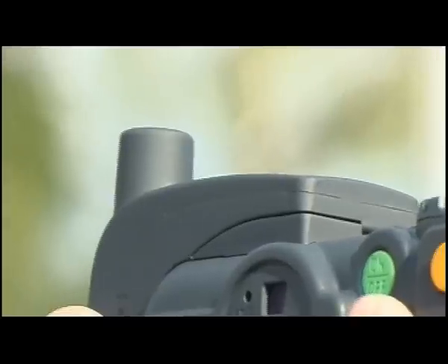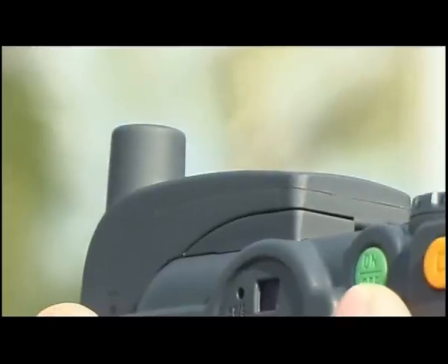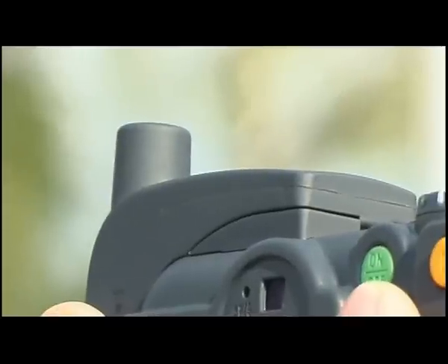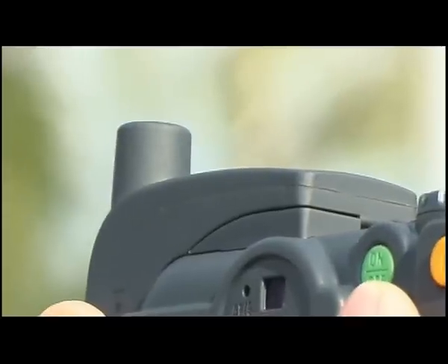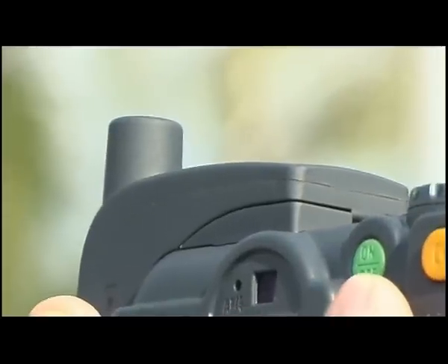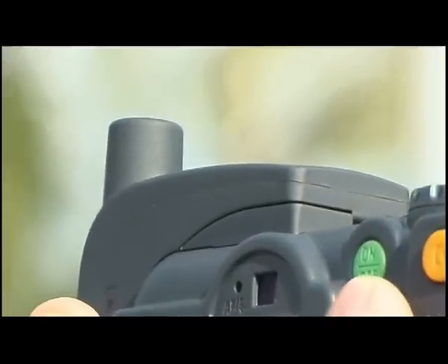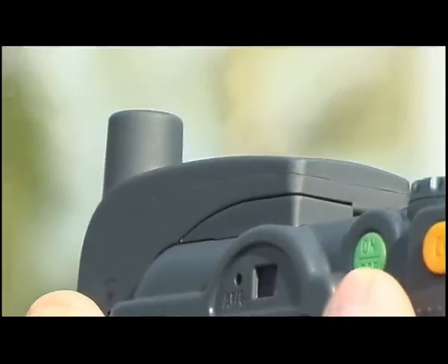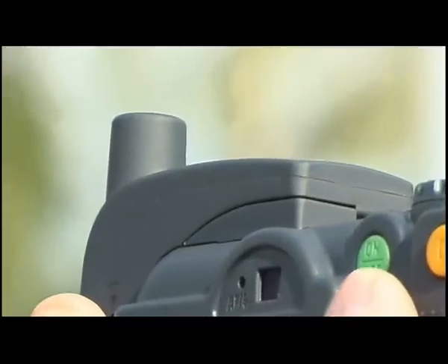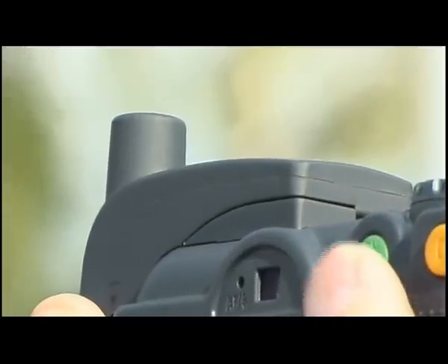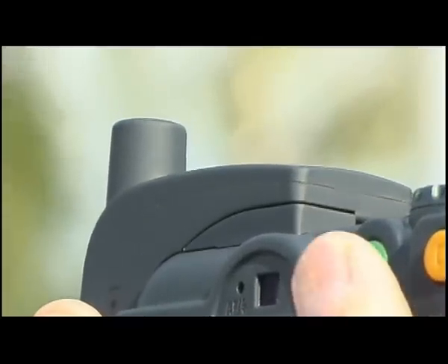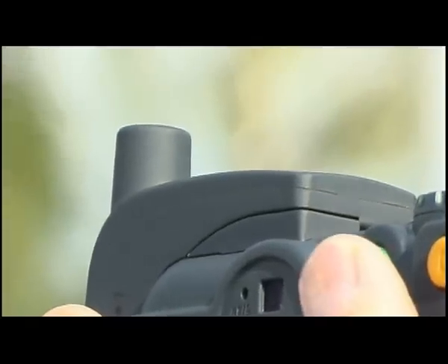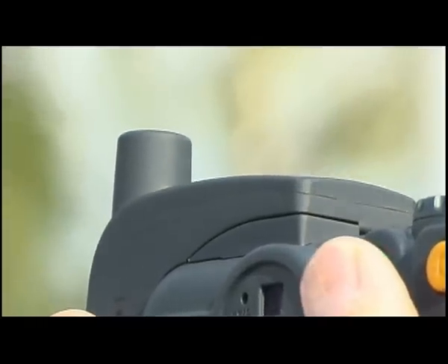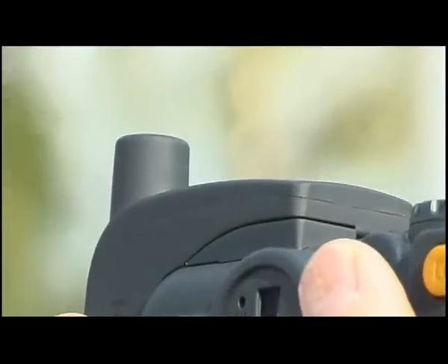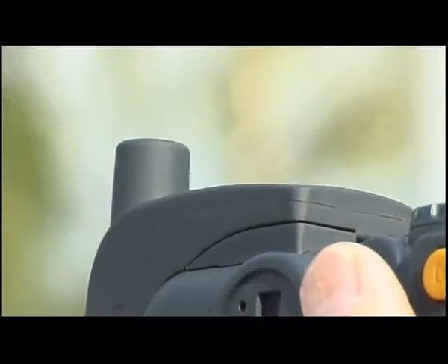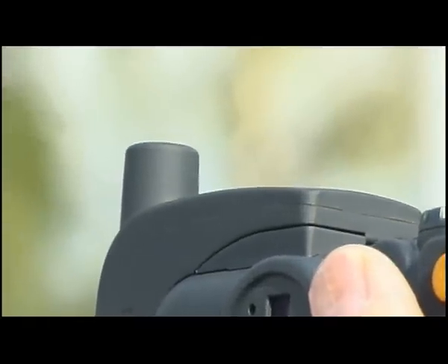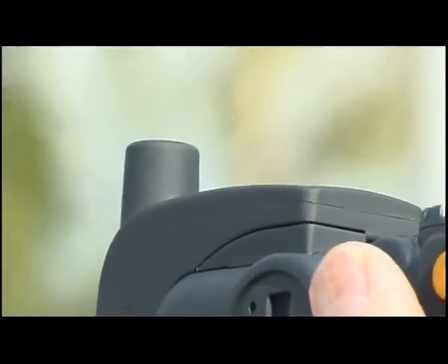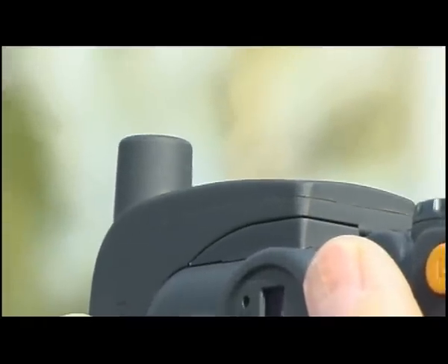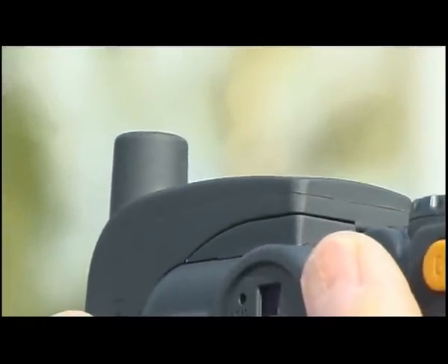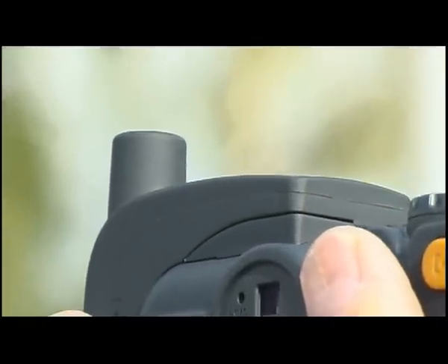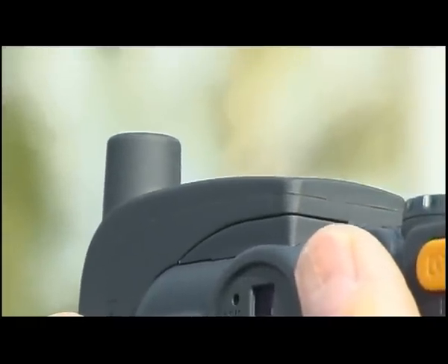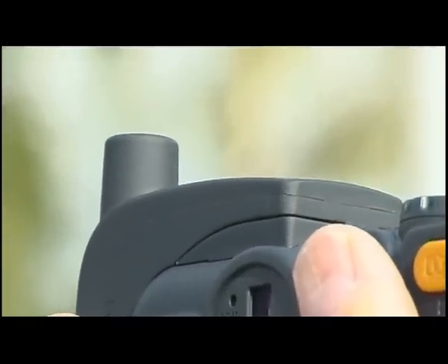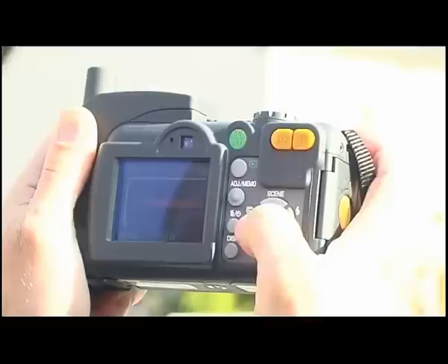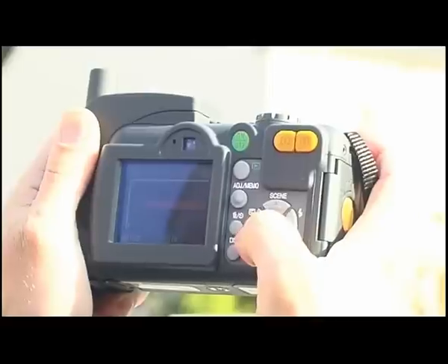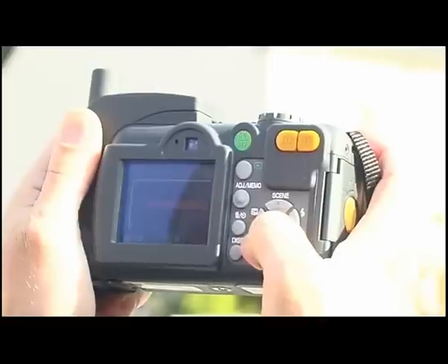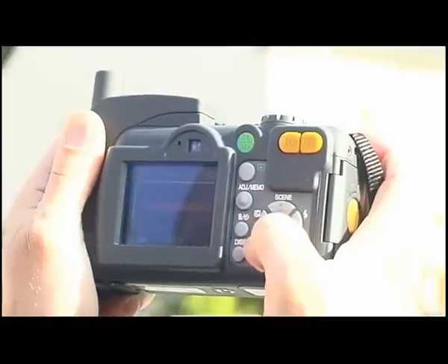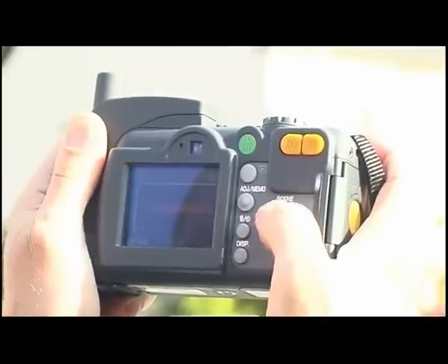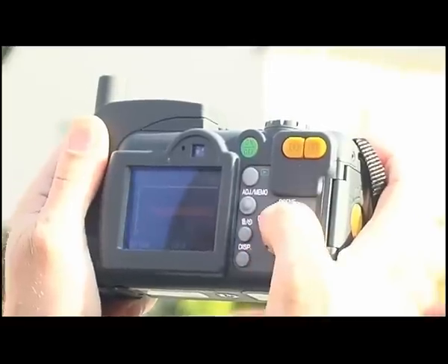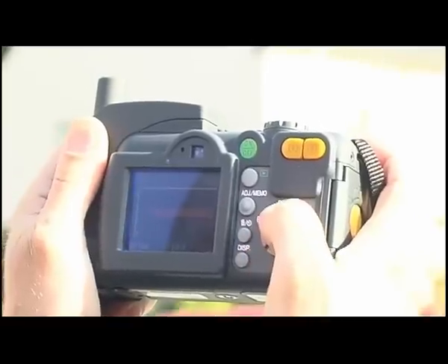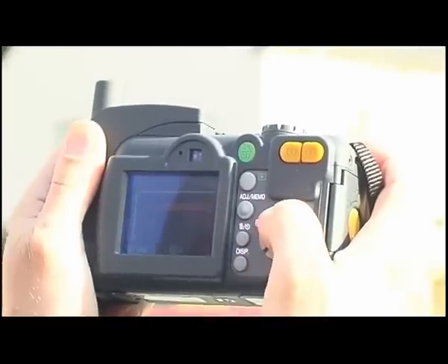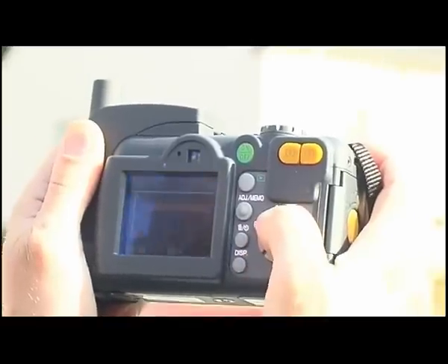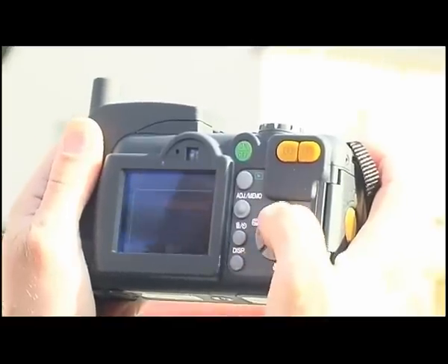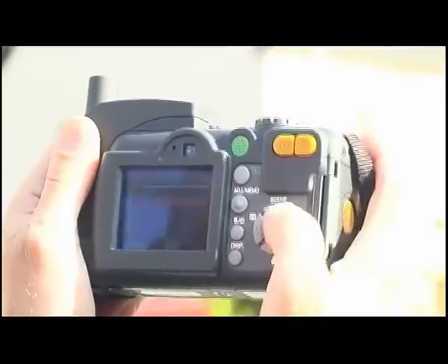Along with the integrated GPS receiver, various external GPS receivers can also be connected.